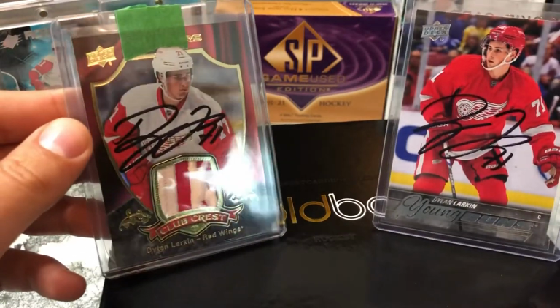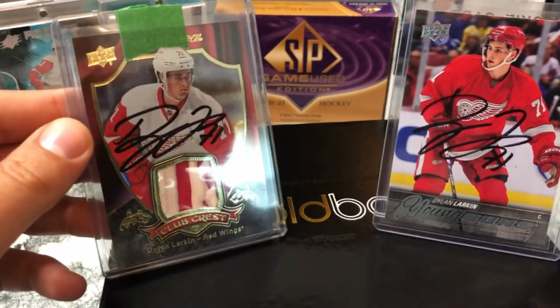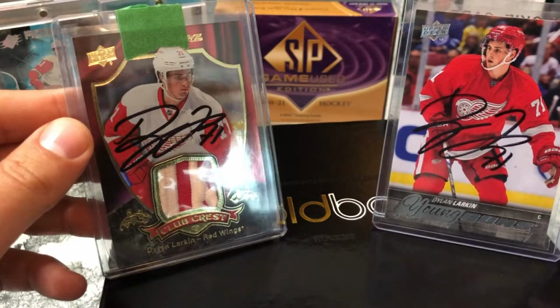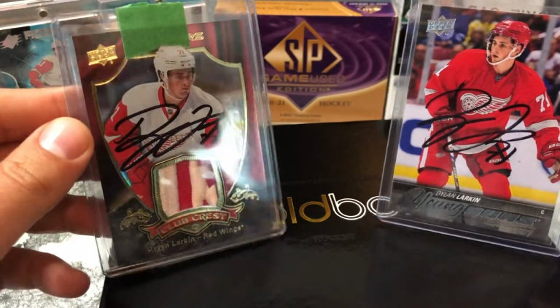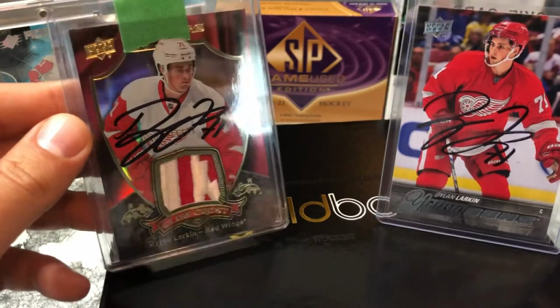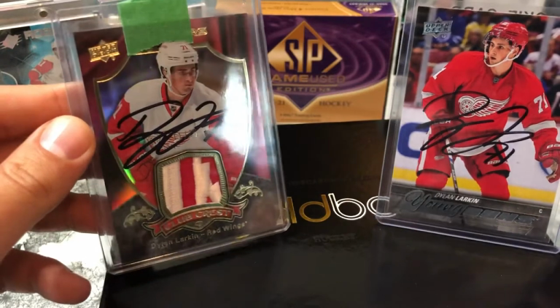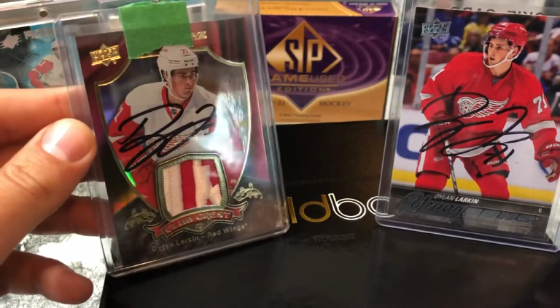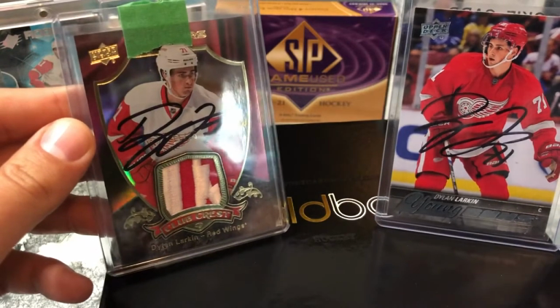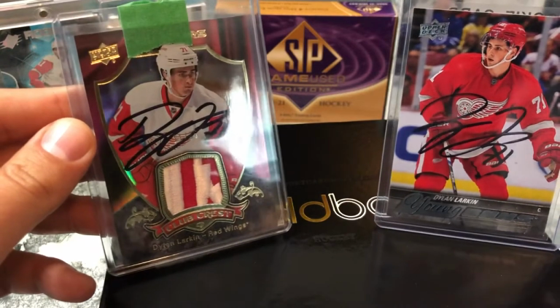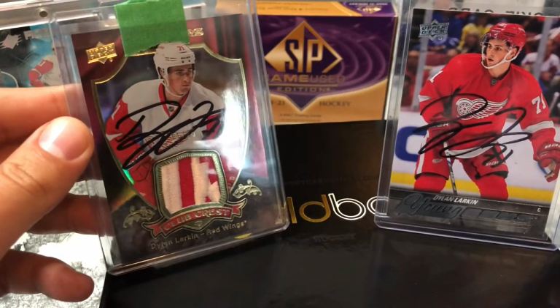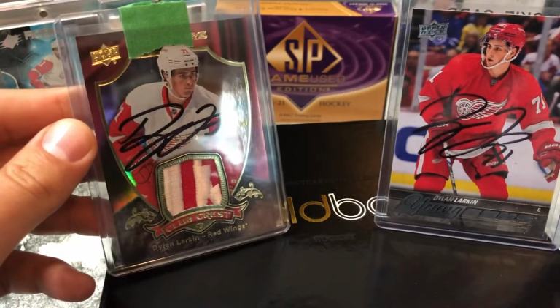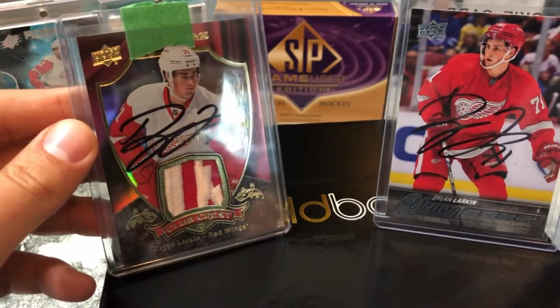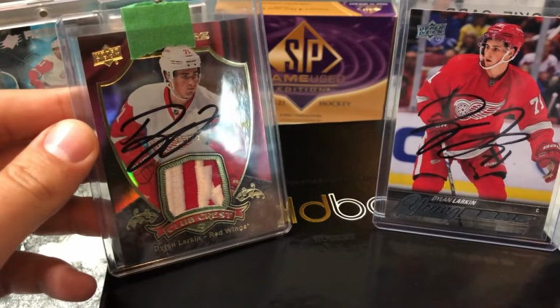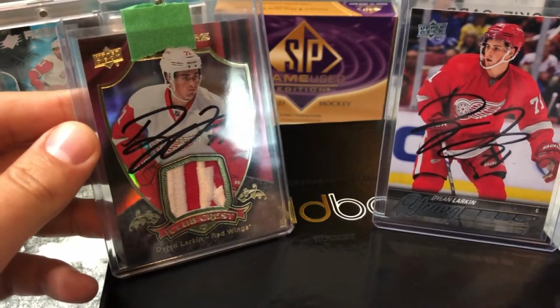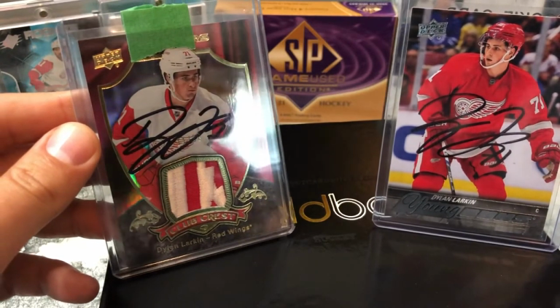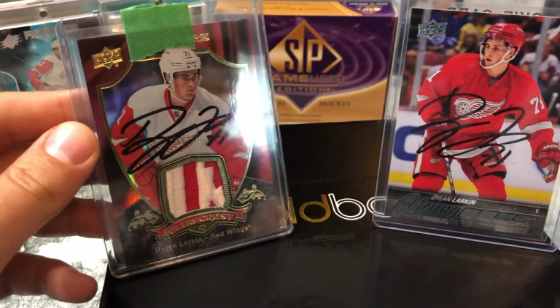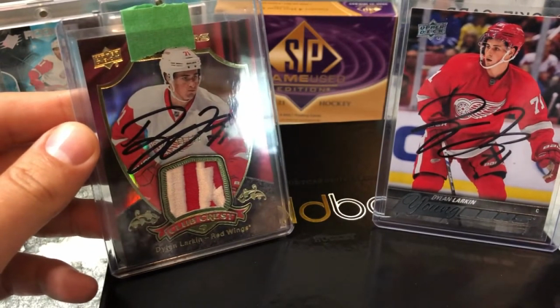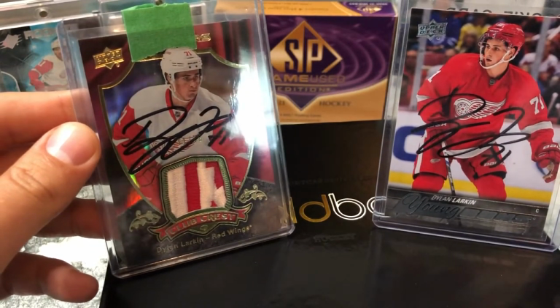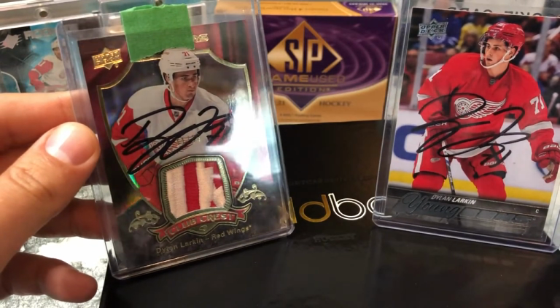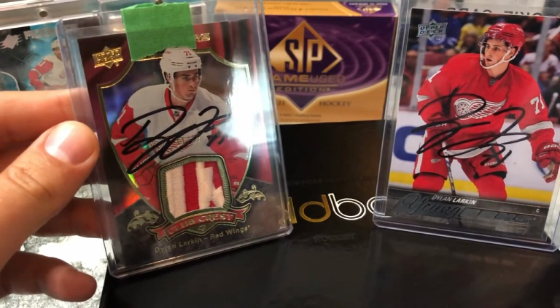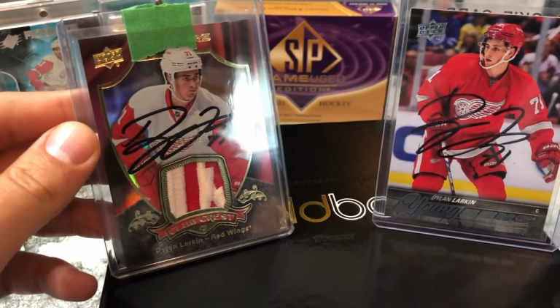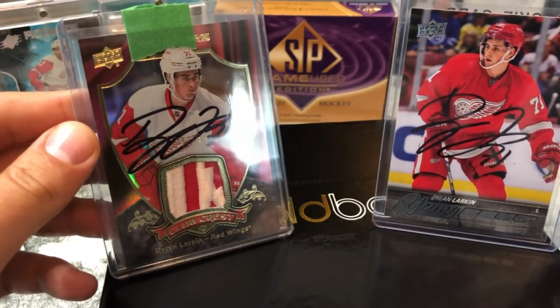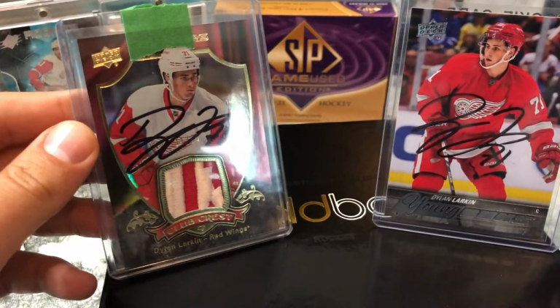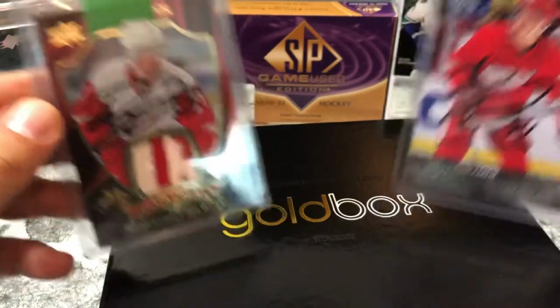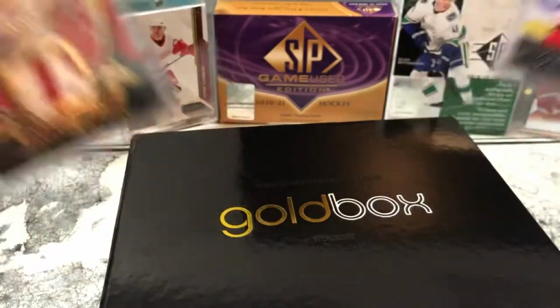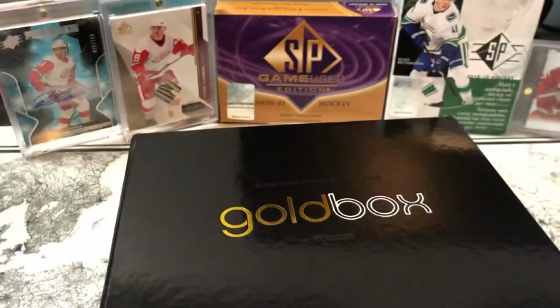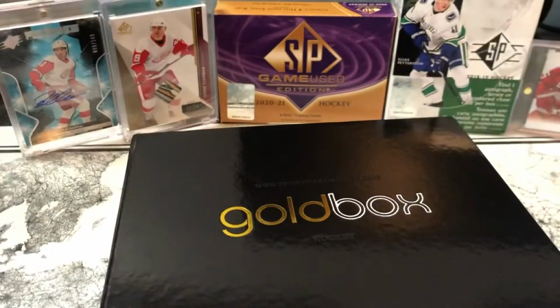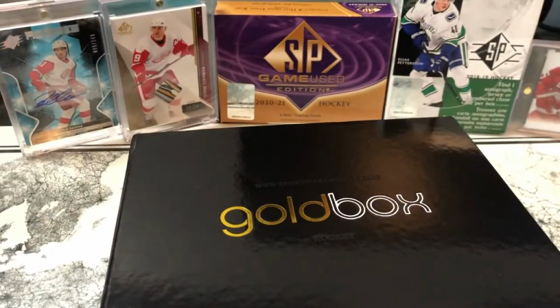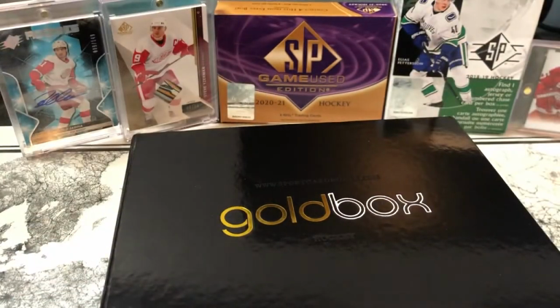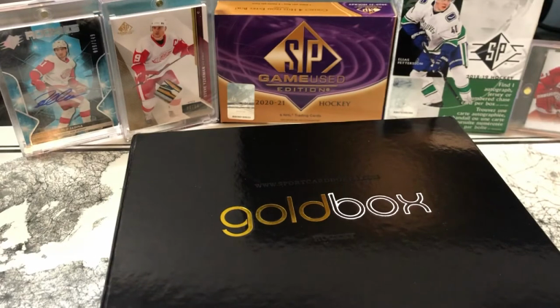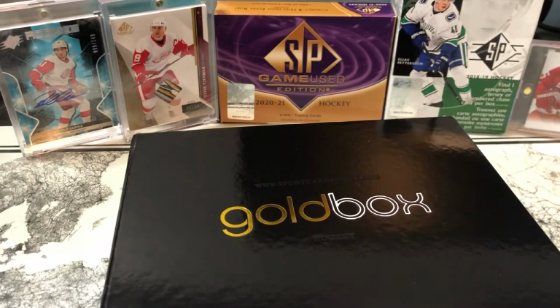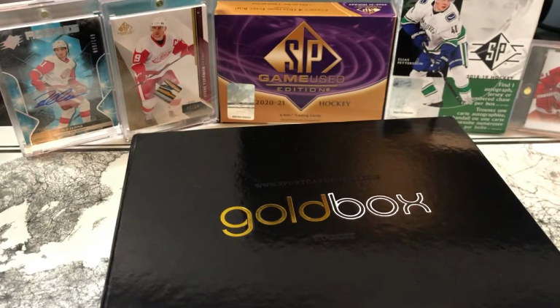I got a Dylan Larkin Young Guns sent in and then this little beauty right here as well, with a piece of the Crest in there. These are both authentic autographs that I had sent in. It took about three months to get them back, but I absolutely love these. I do need to get them out and graded at some point, but really, really nice condition on those.